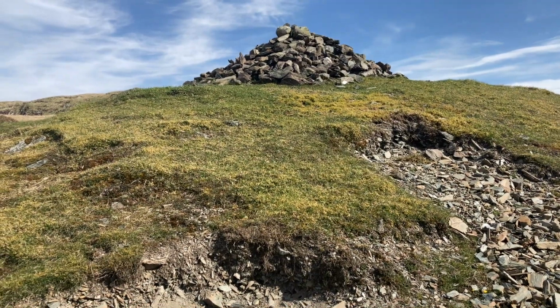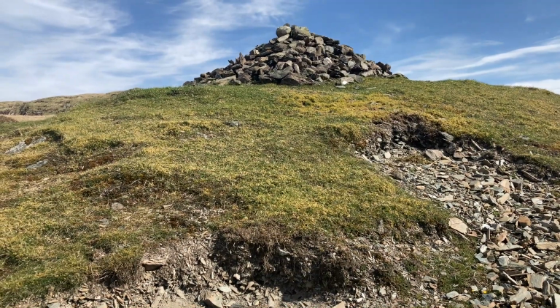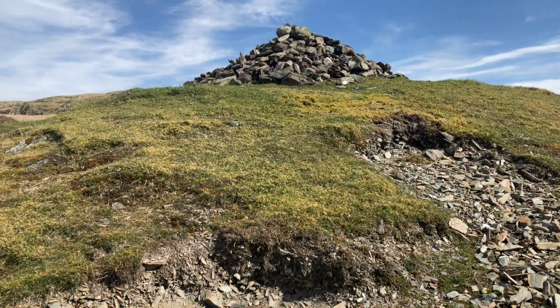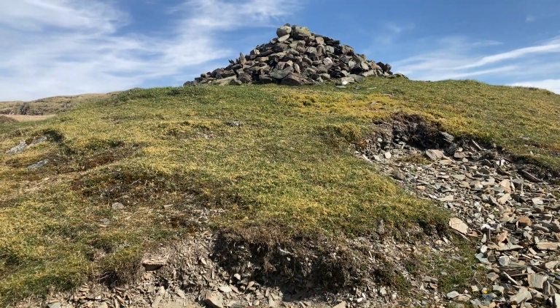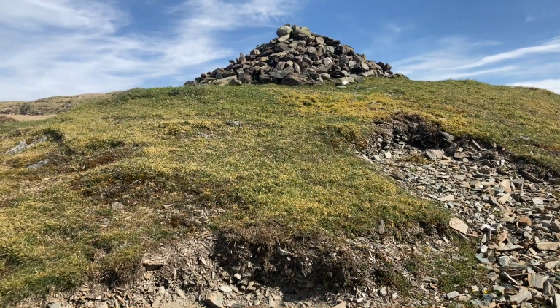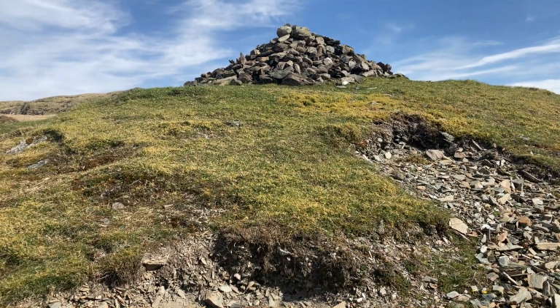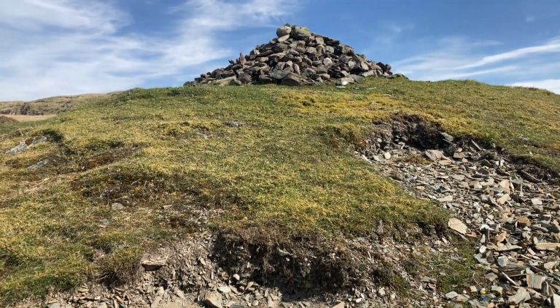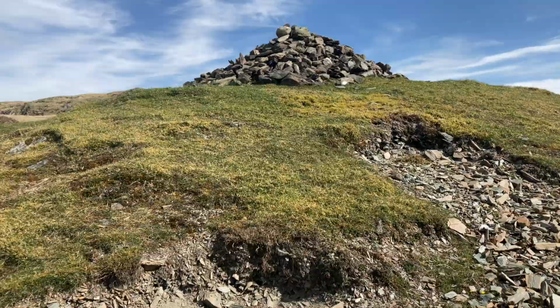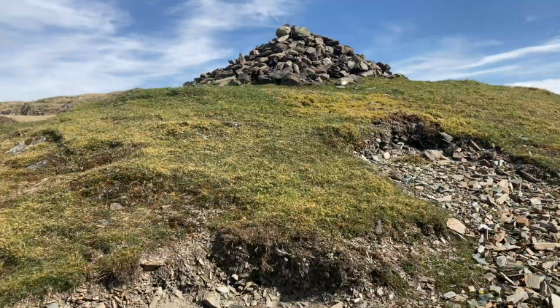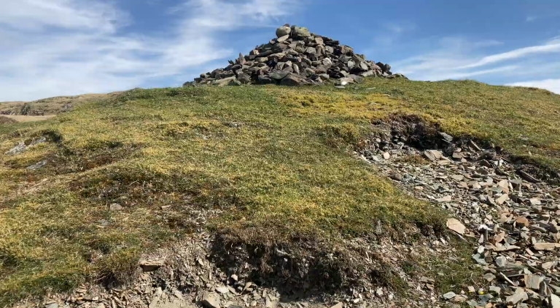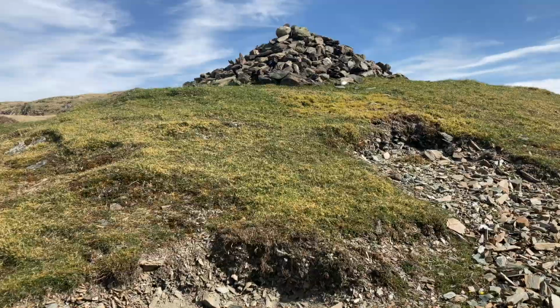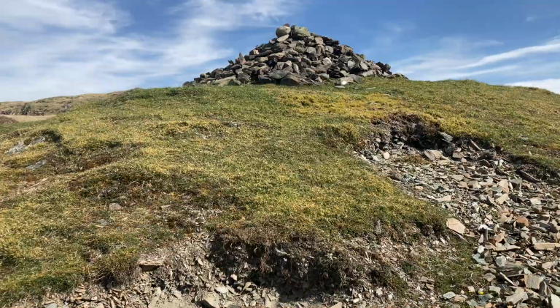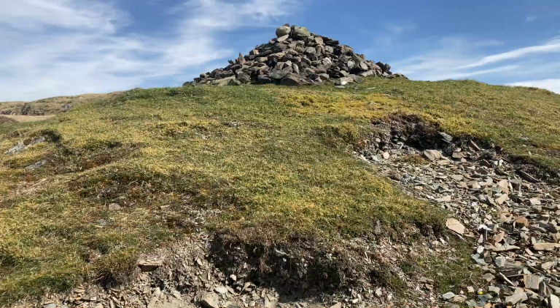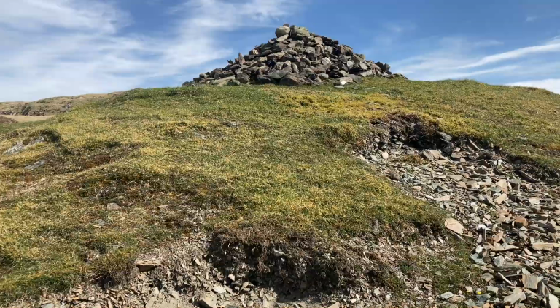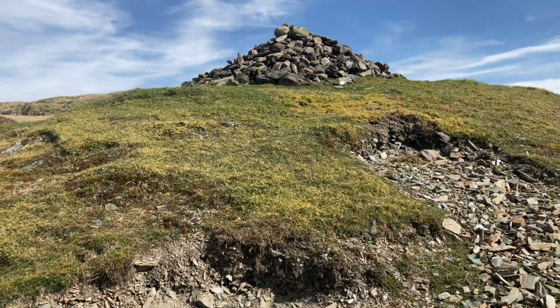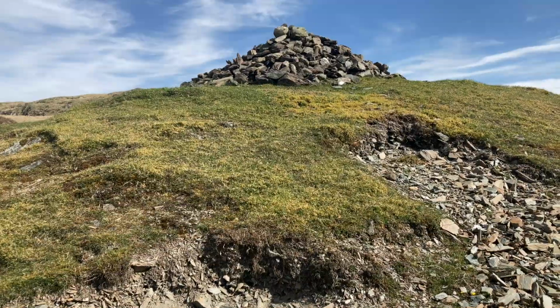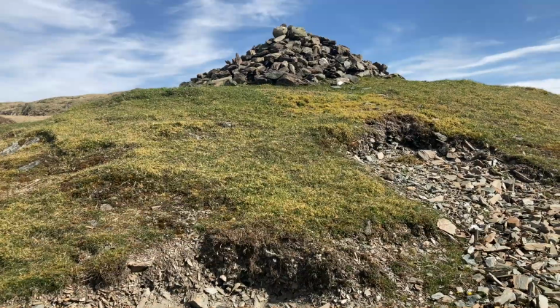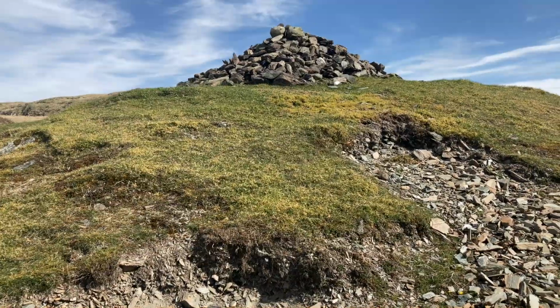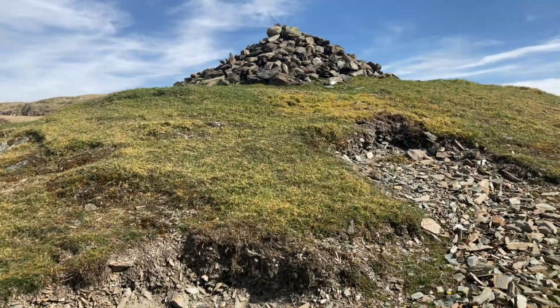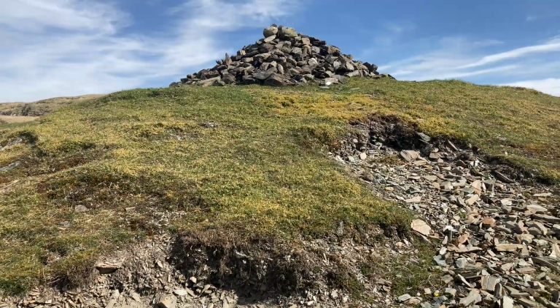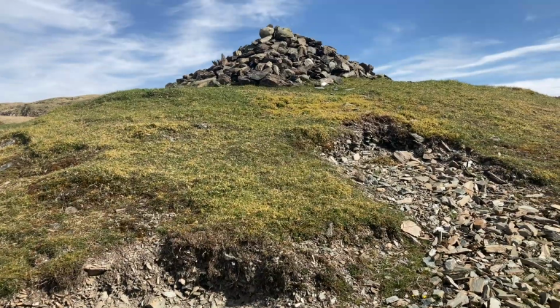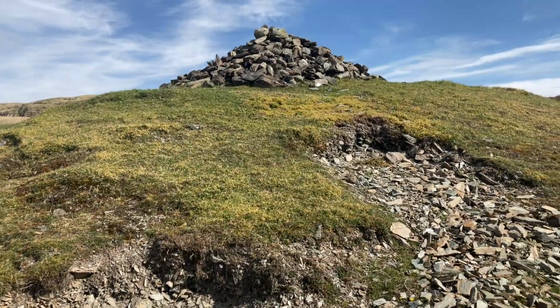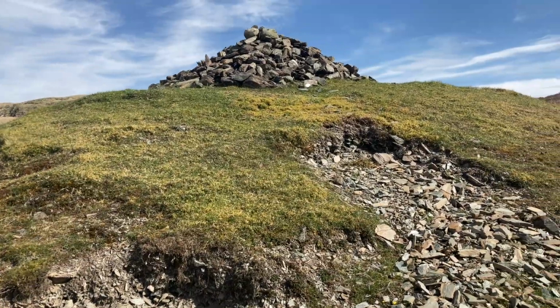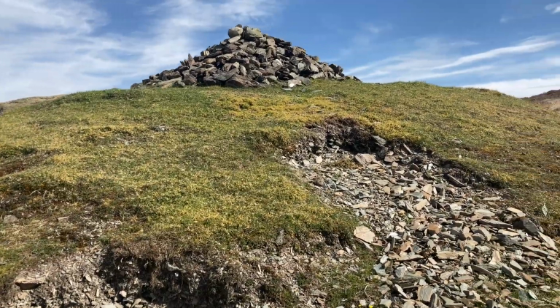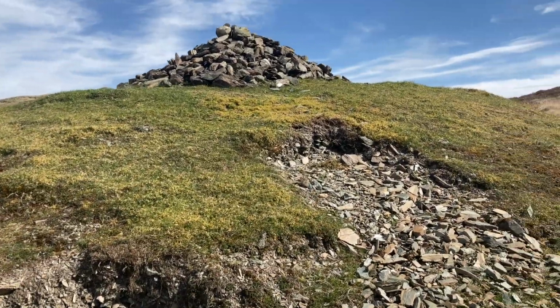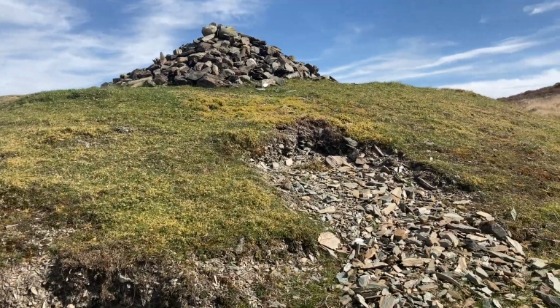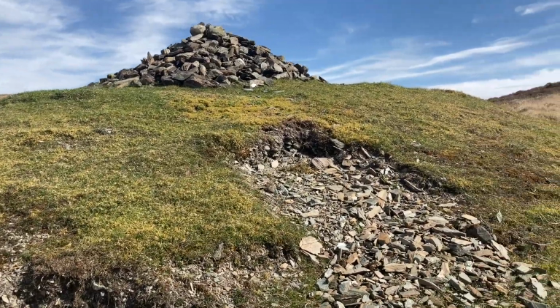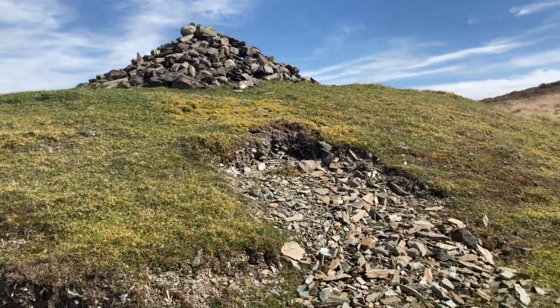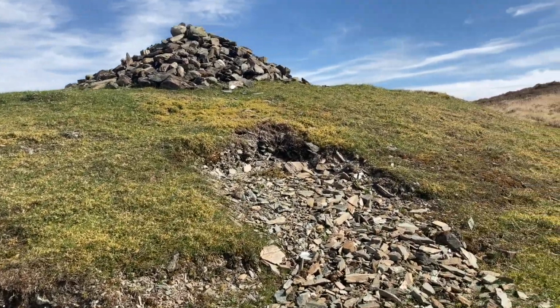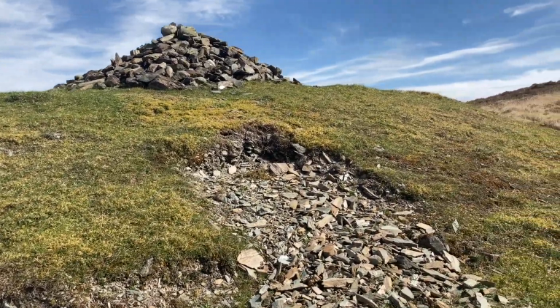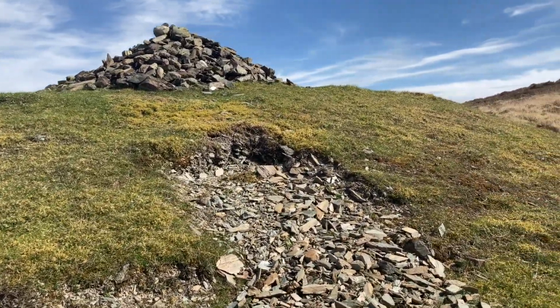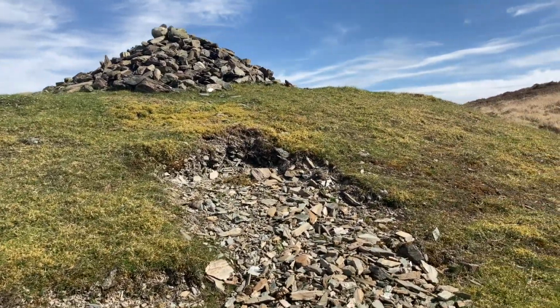This is the first of two cairns on the way up. We'll just walk around this and give you the view.